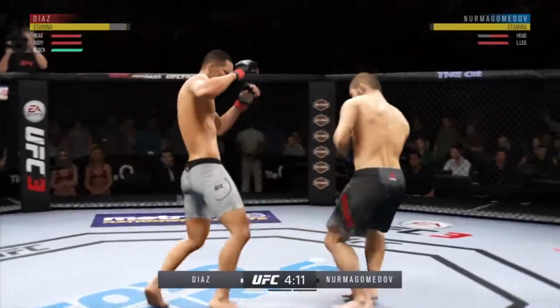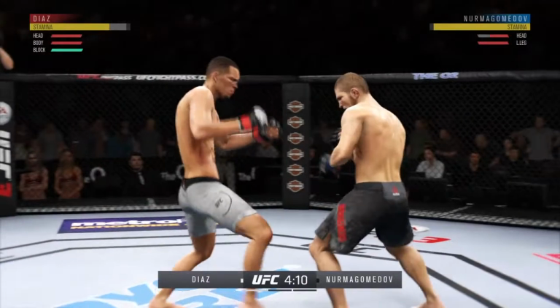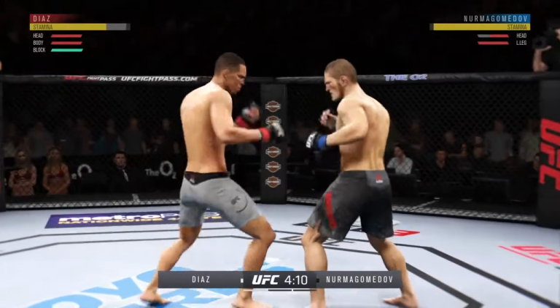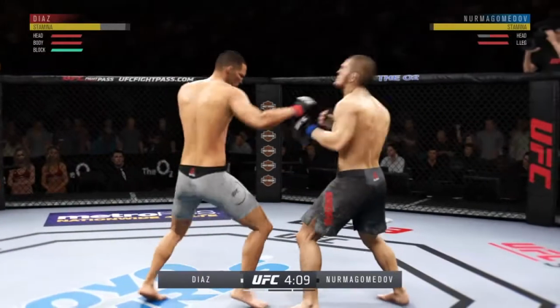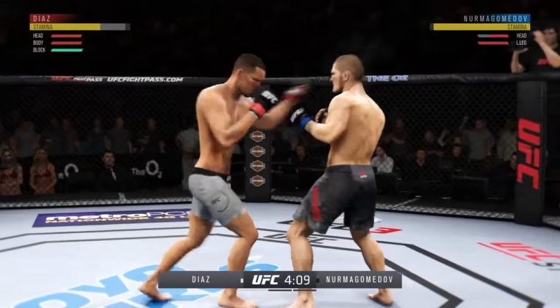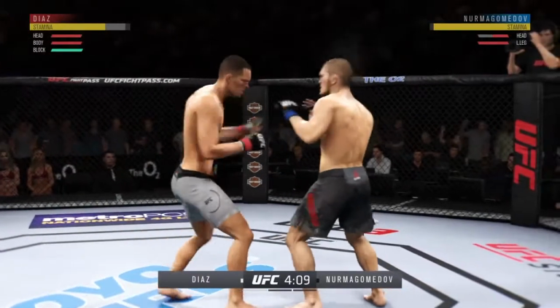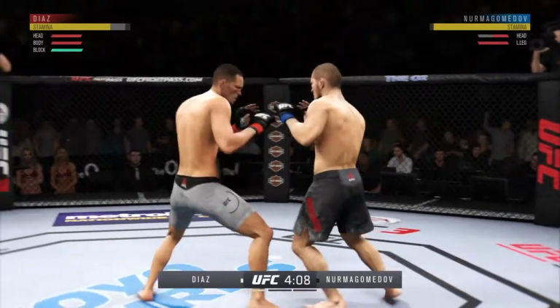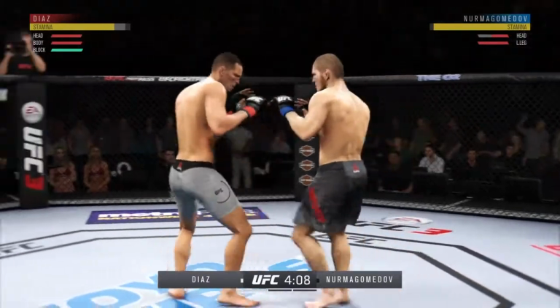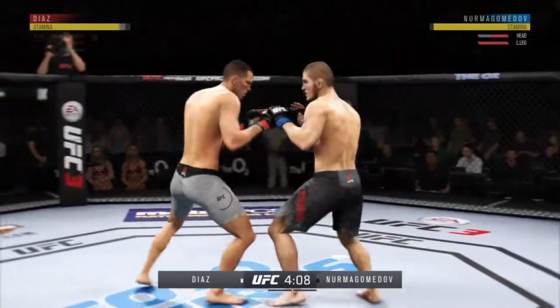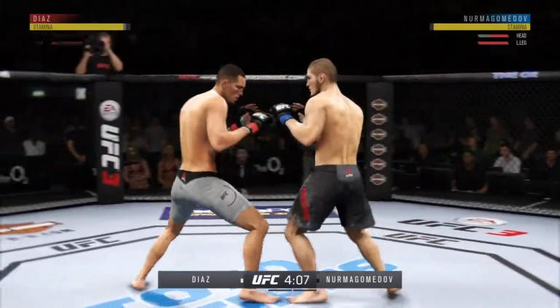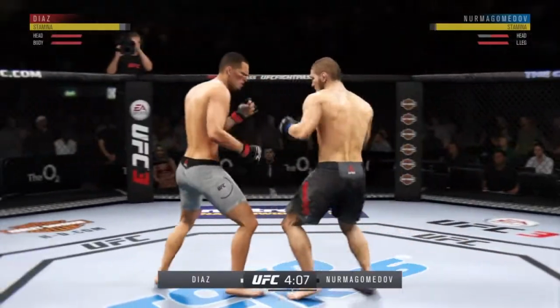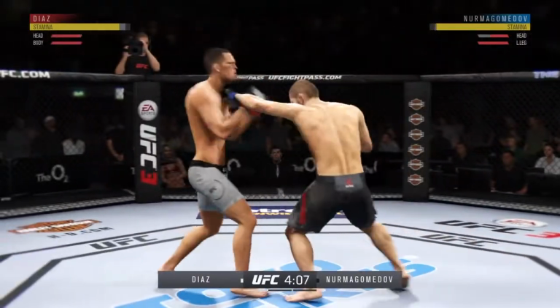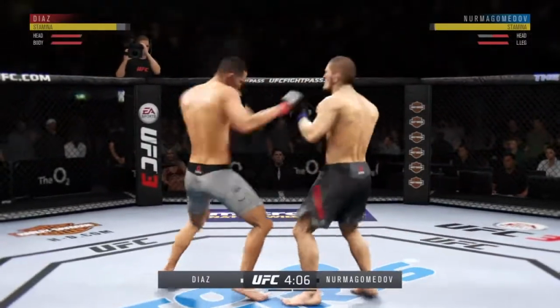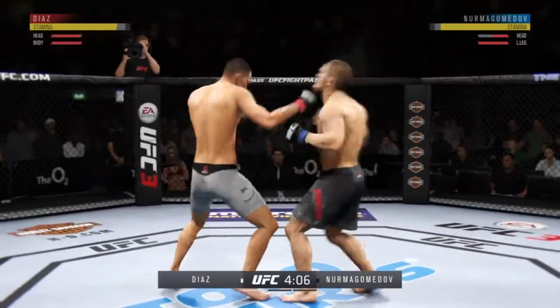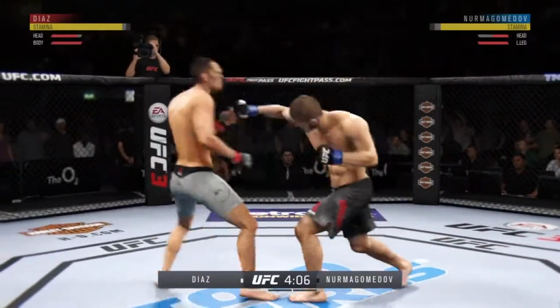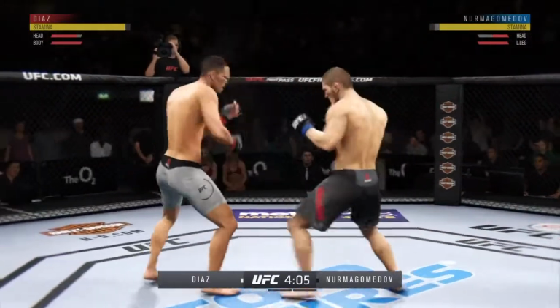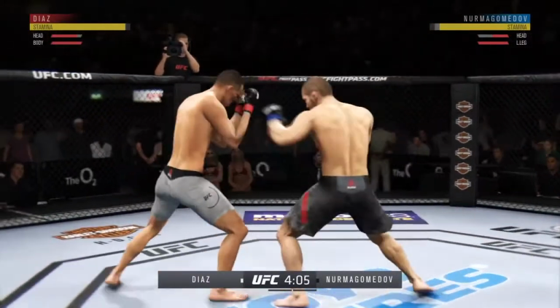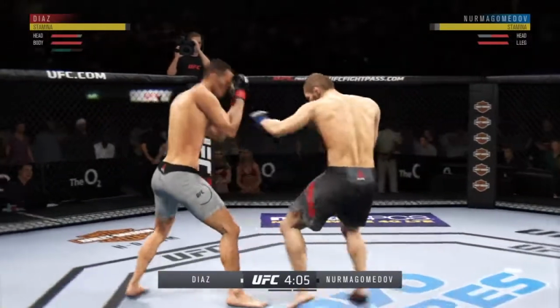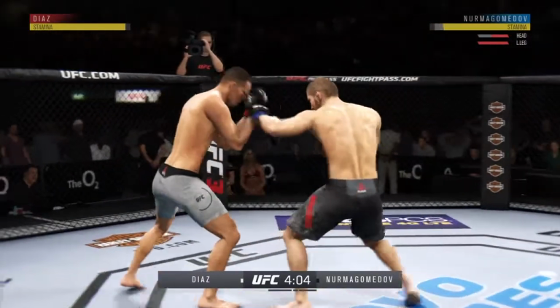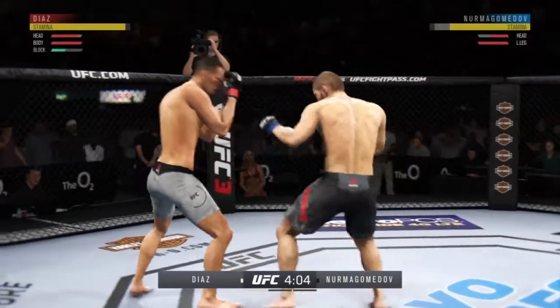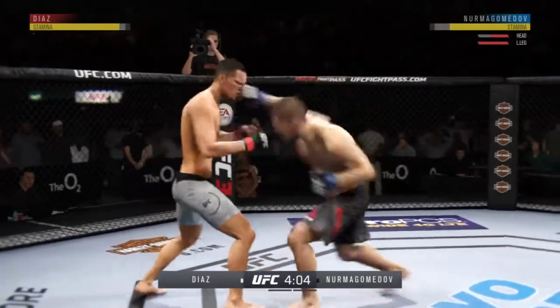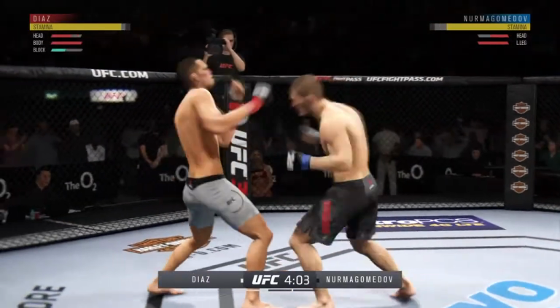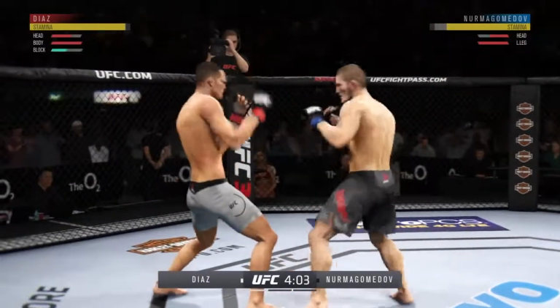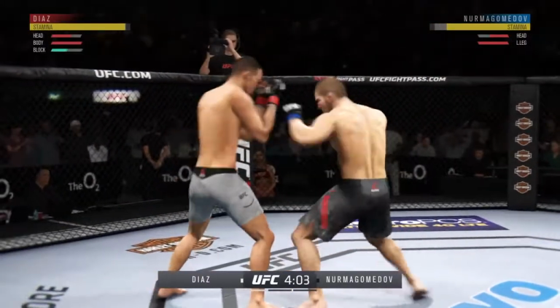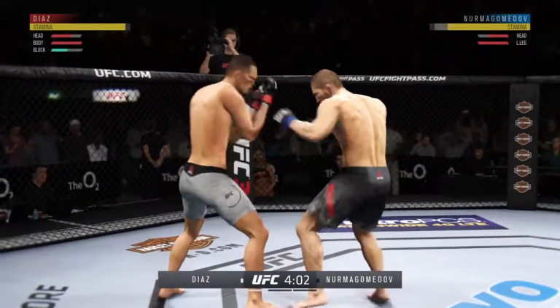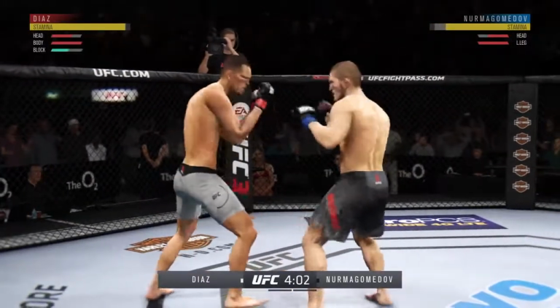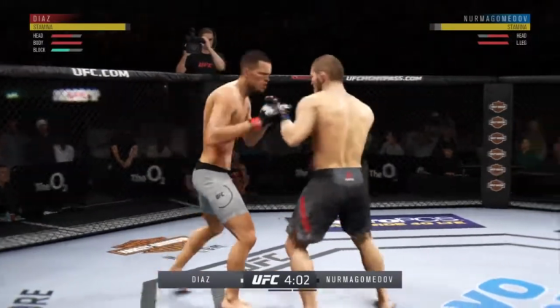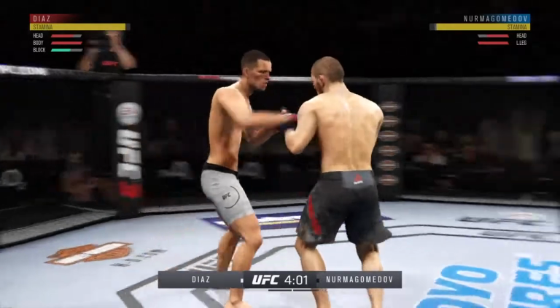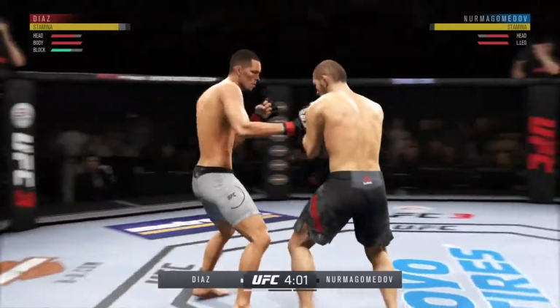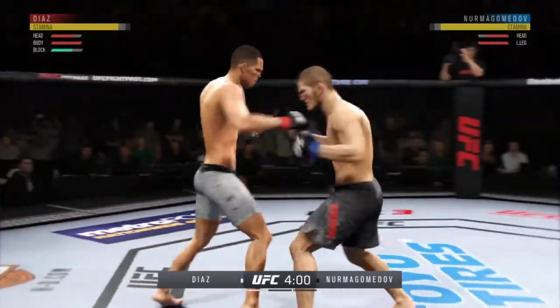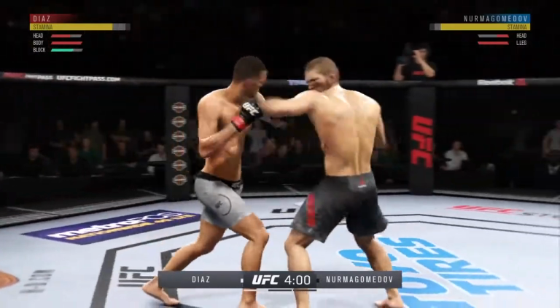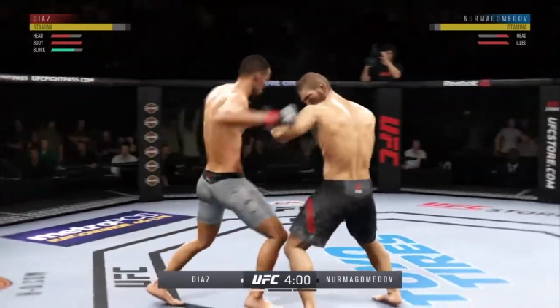He had a pretty big head kick there and he's got to be careful moving forward — moving into striking range, leaving that head wide open.